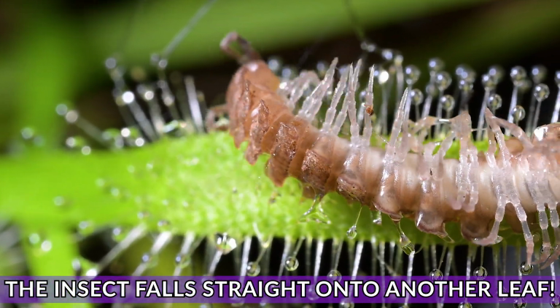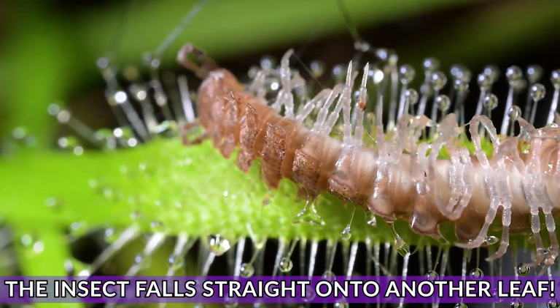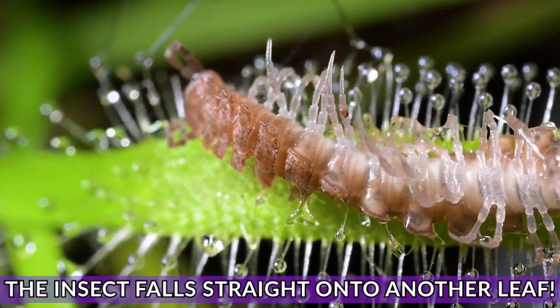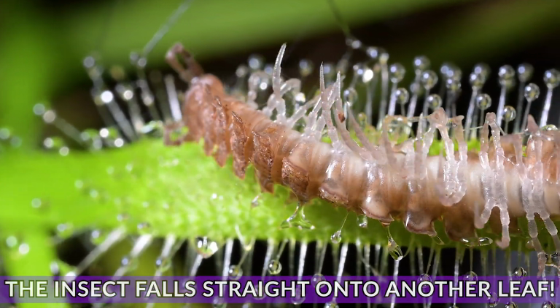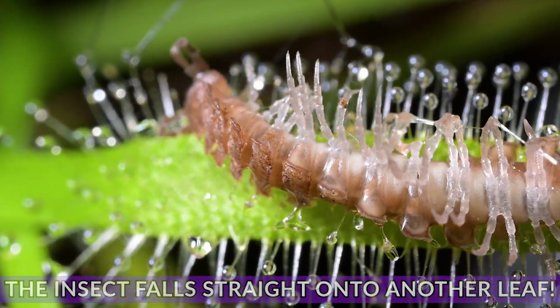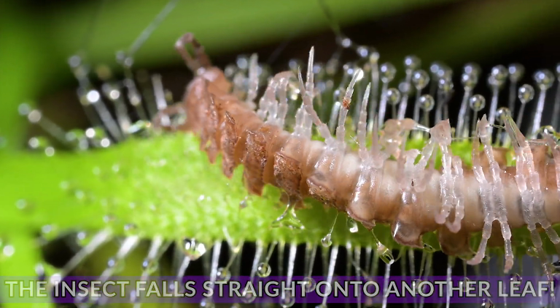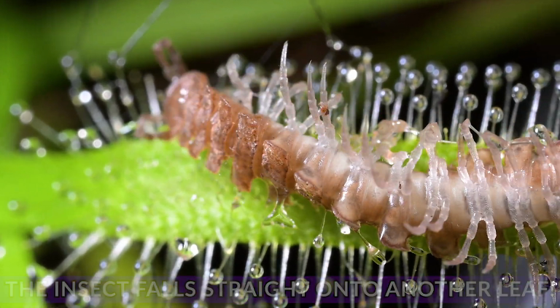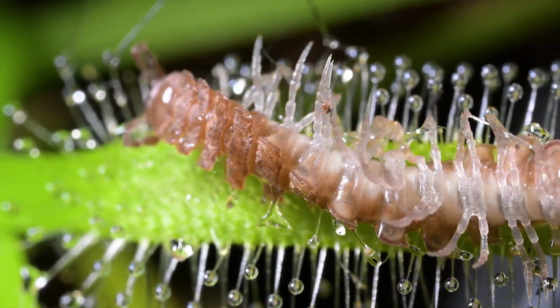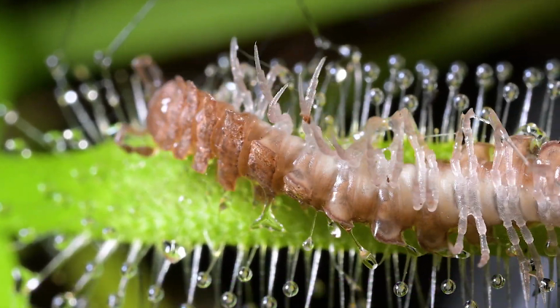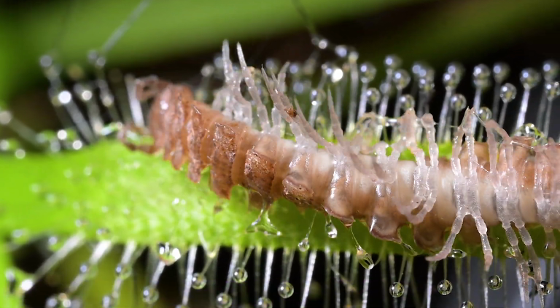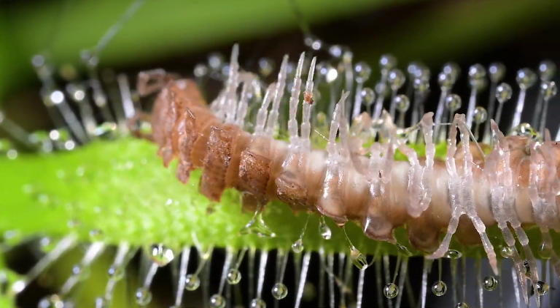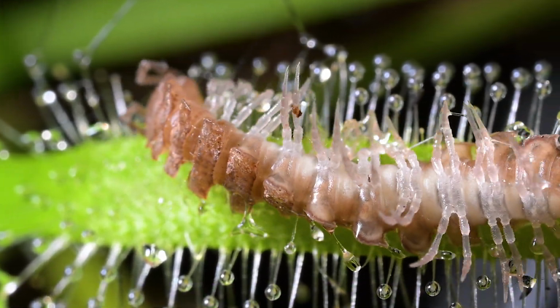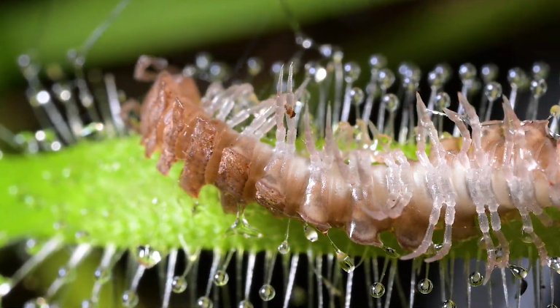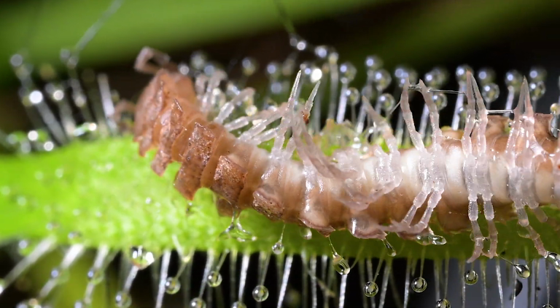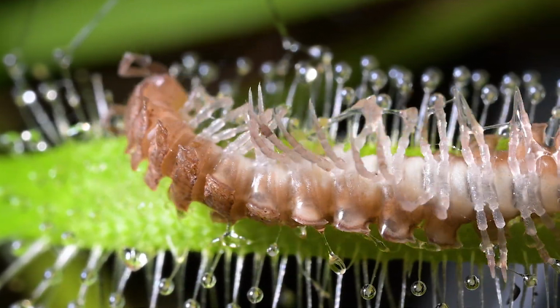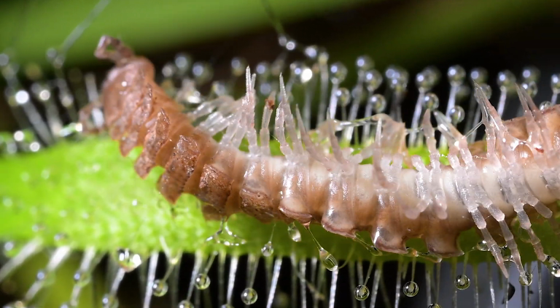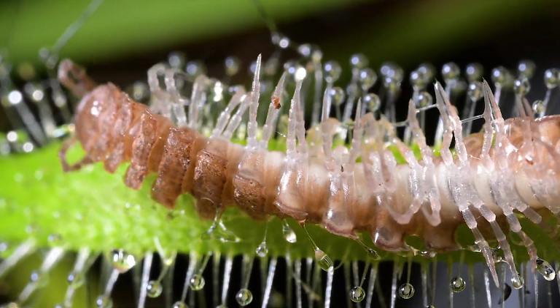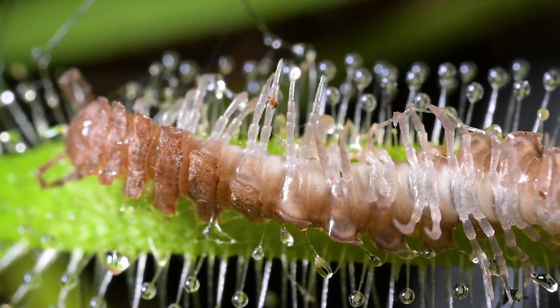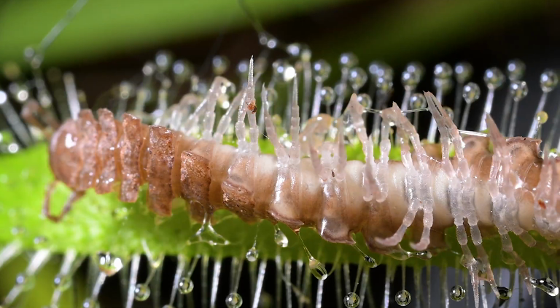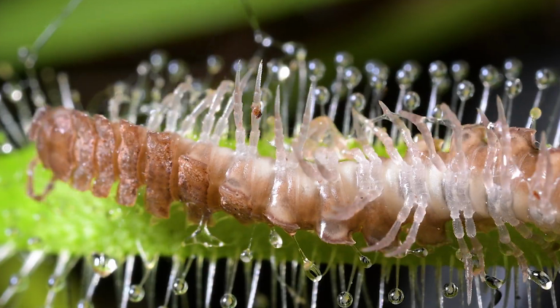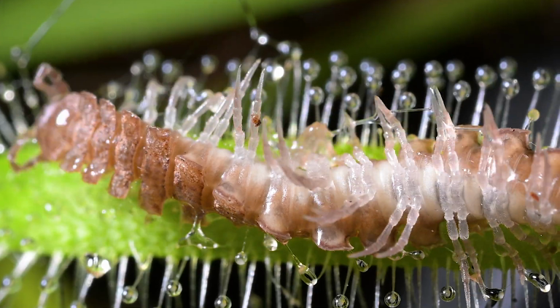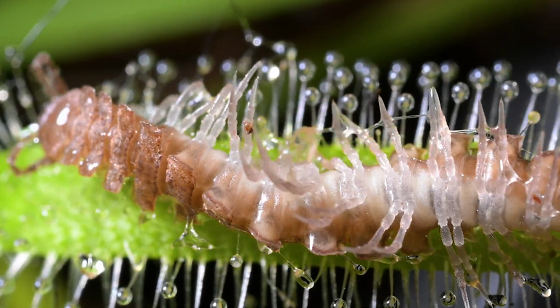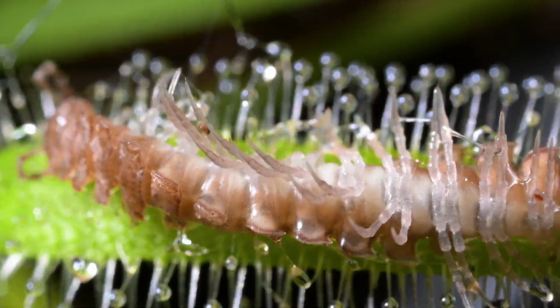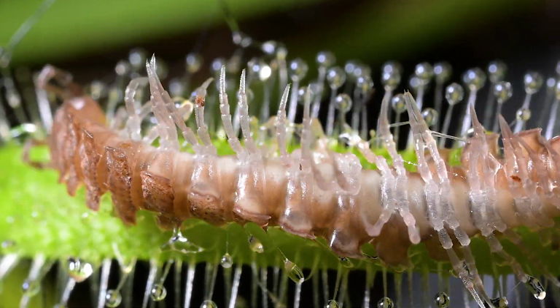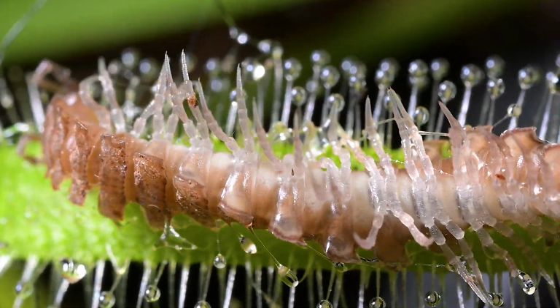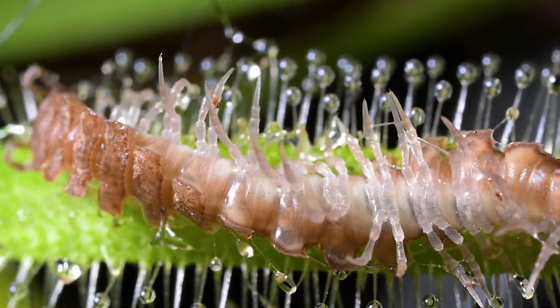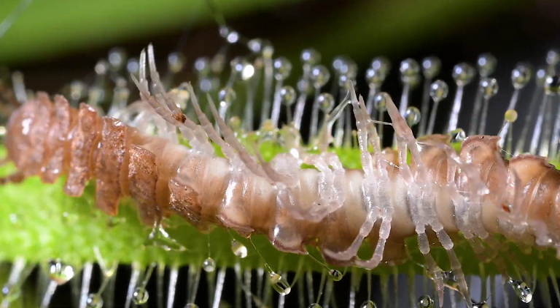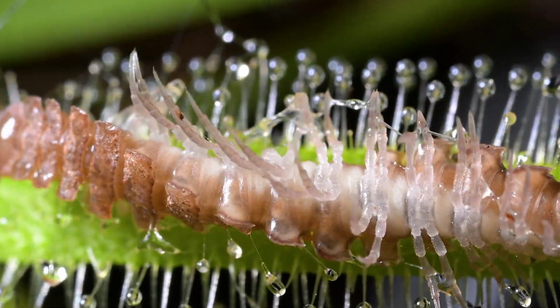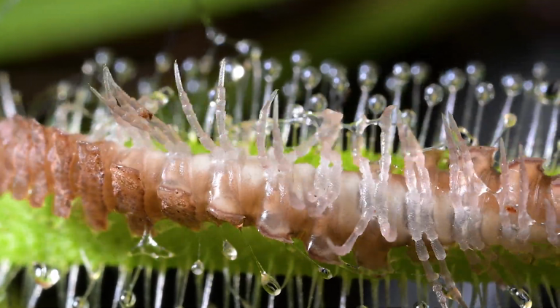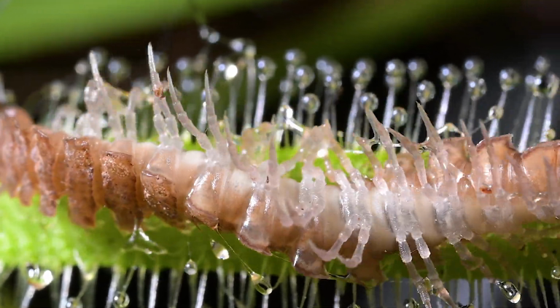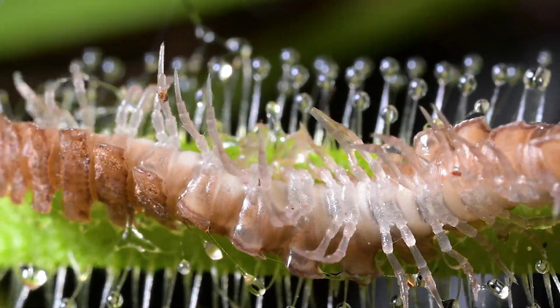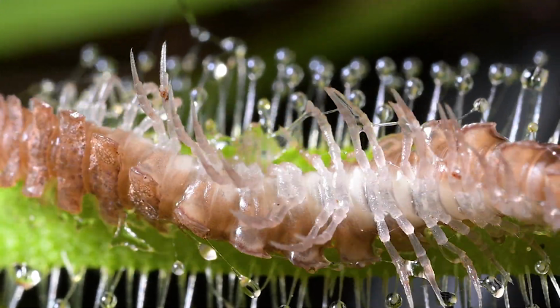Falling straight onto another sundew leaf — surely it's over? Keep watching to find out.